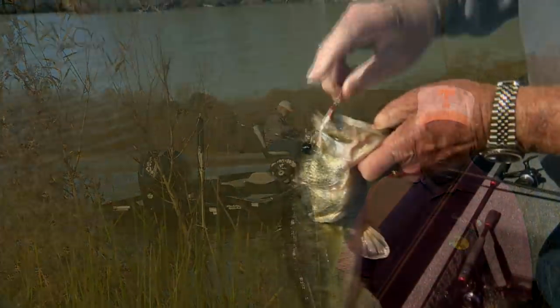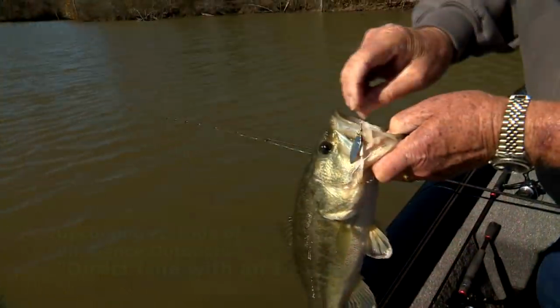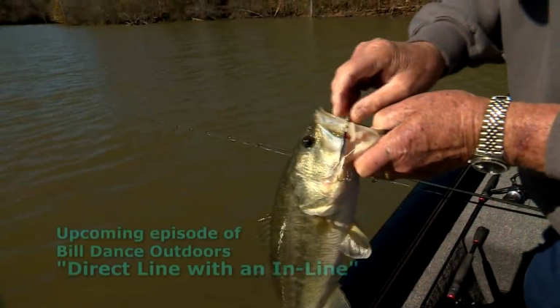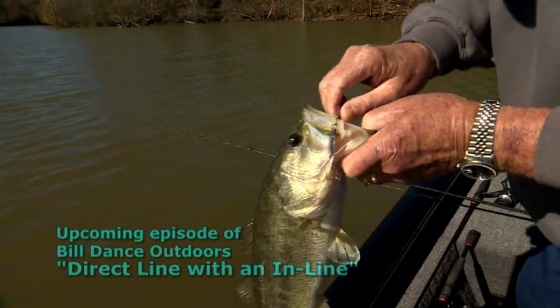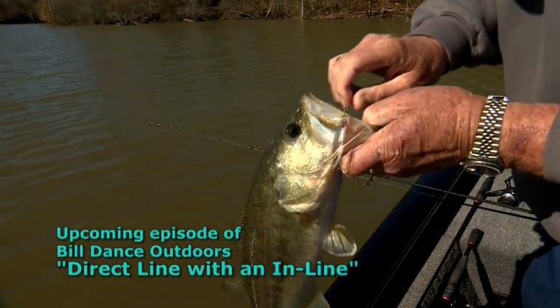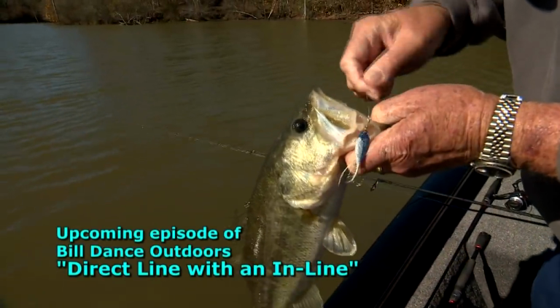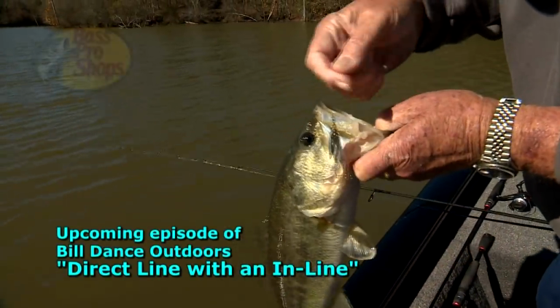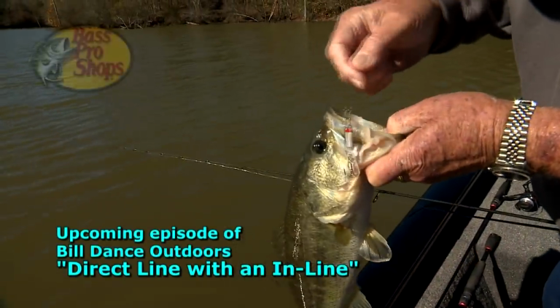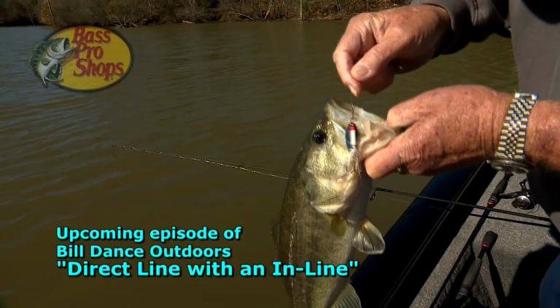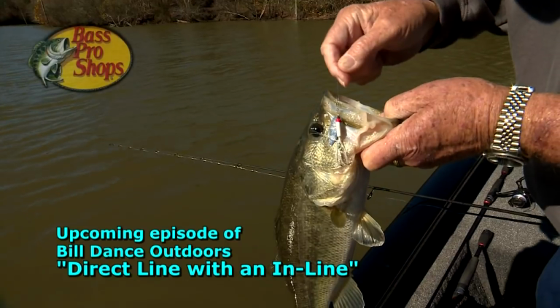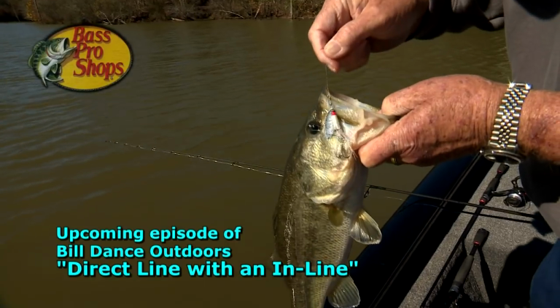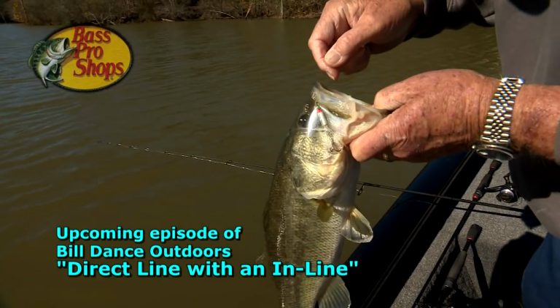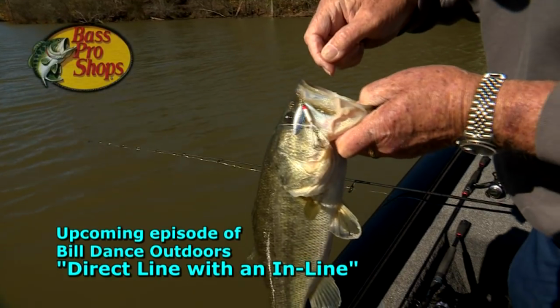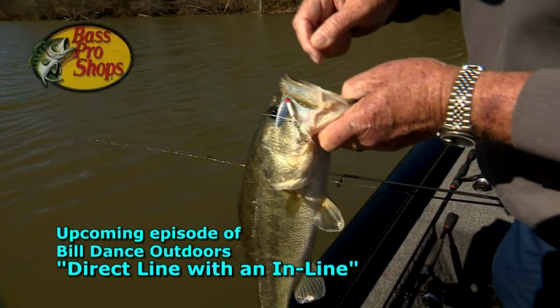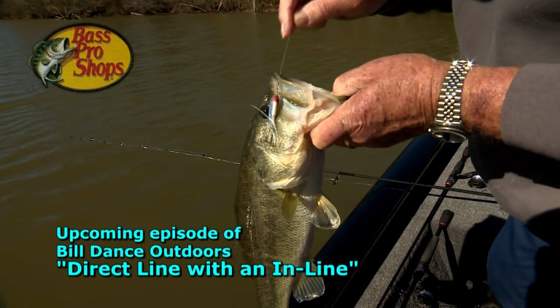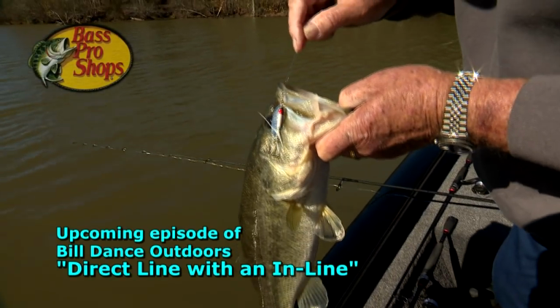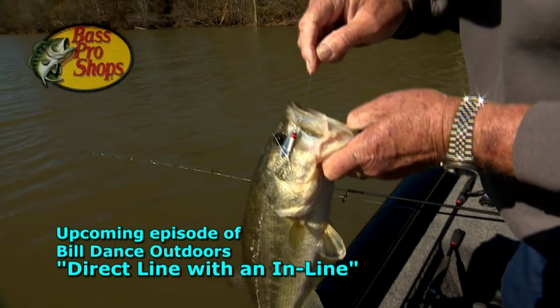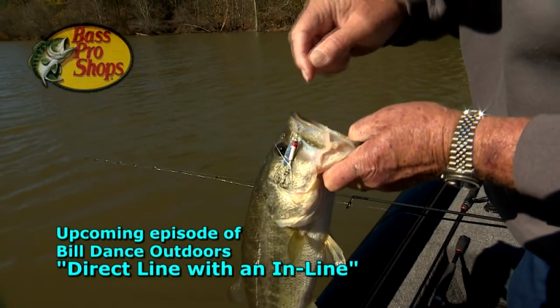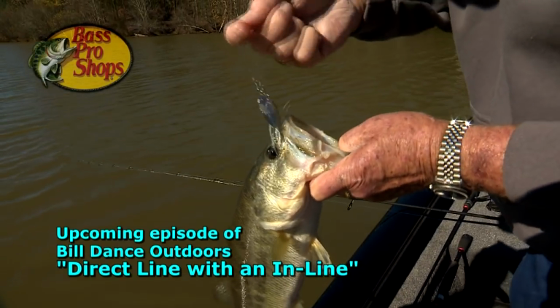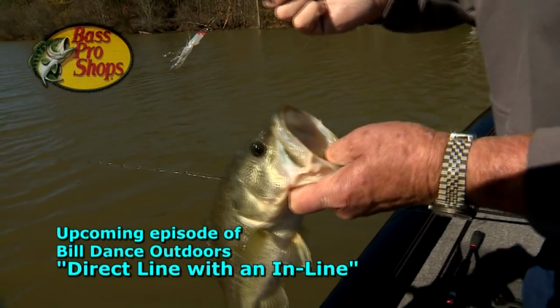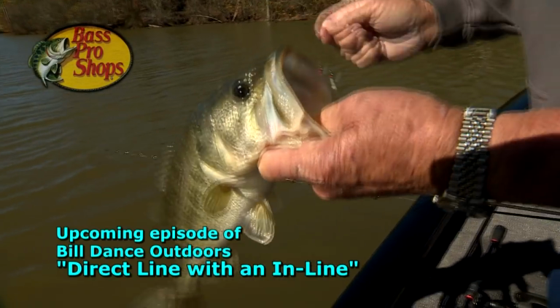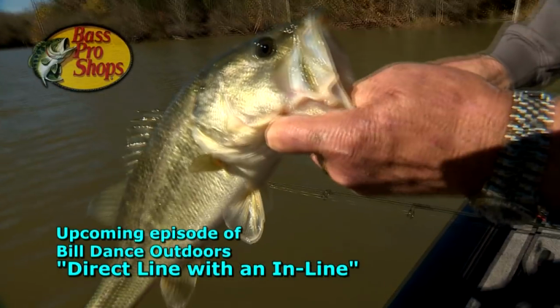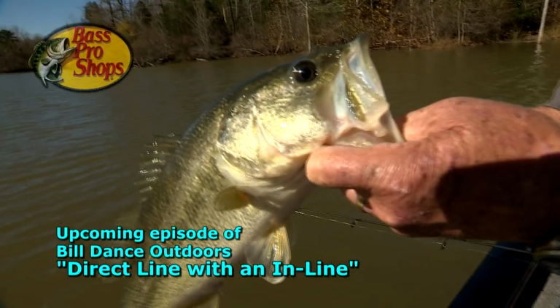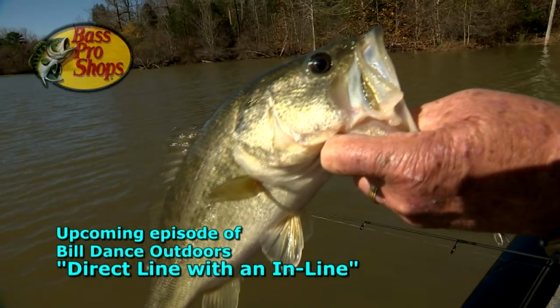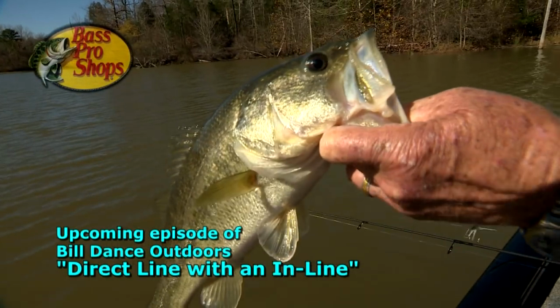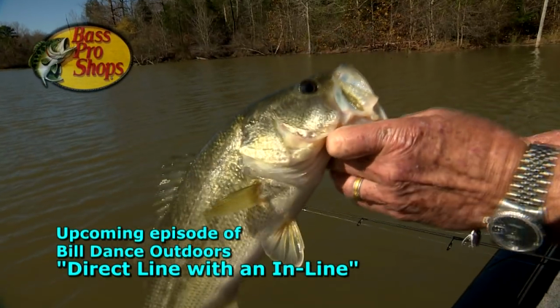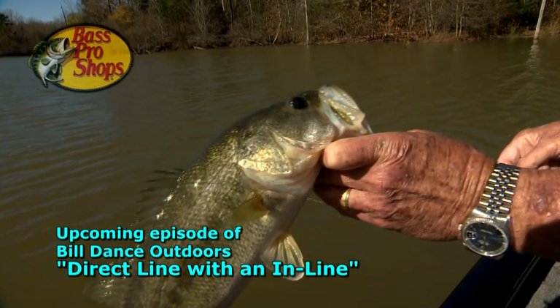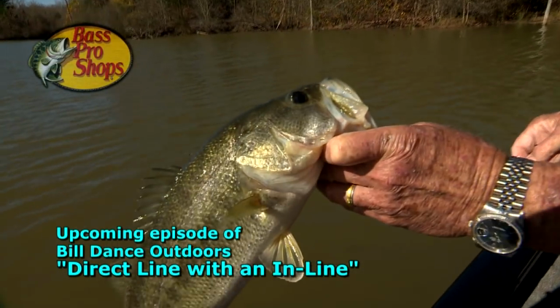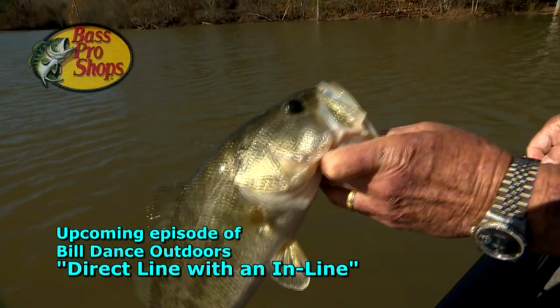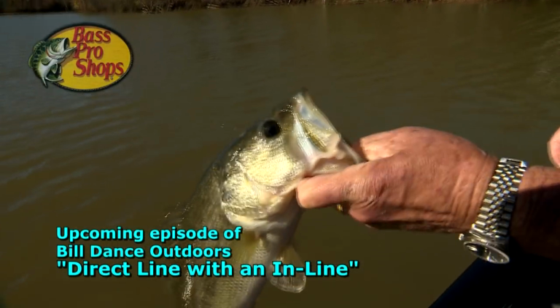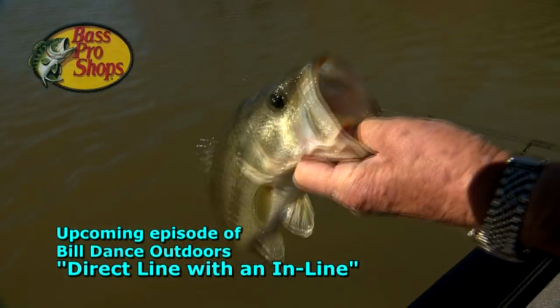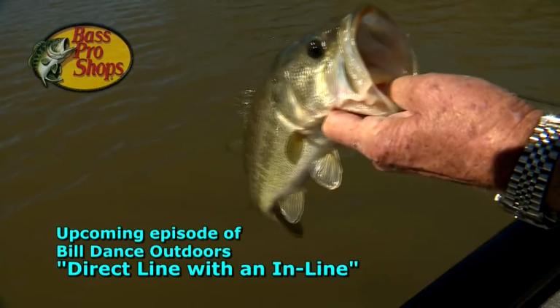The title, 'Direct Line with an Inline,' is a how-to episode that deals with just what the title reads.